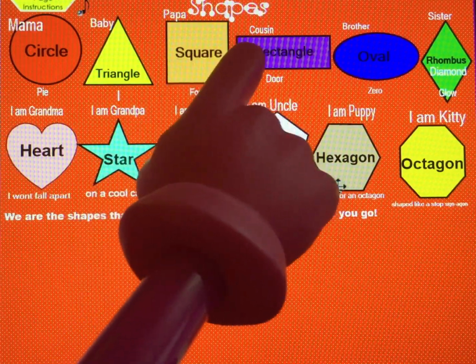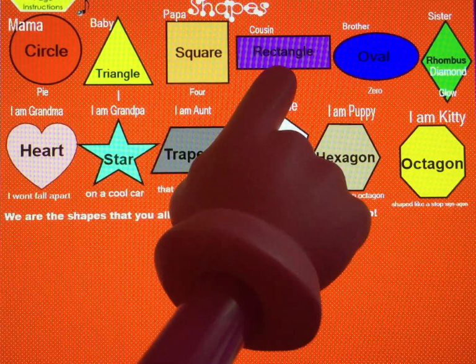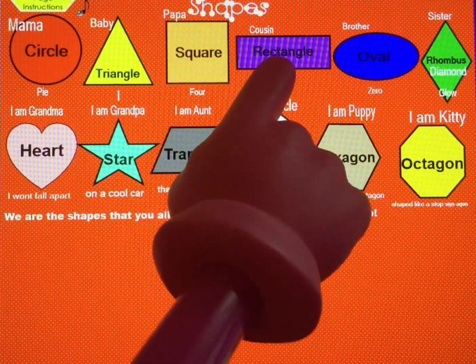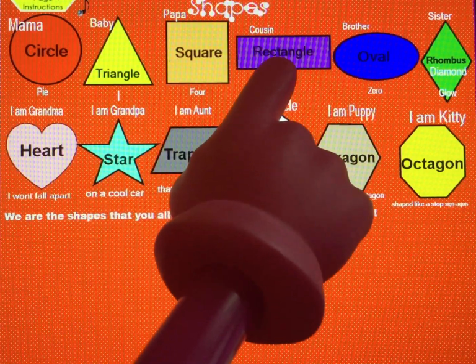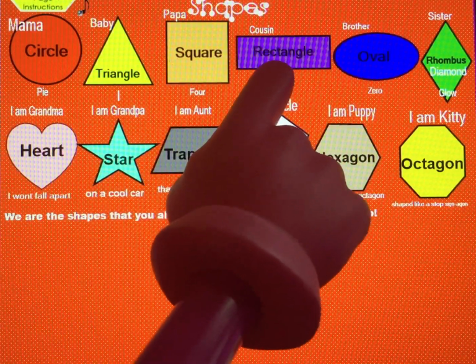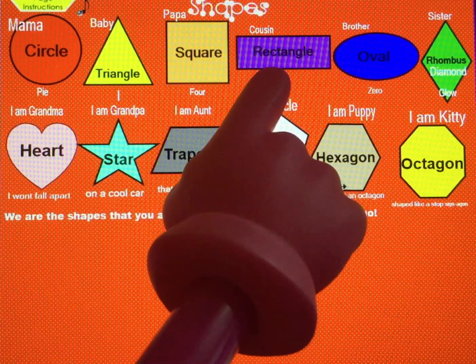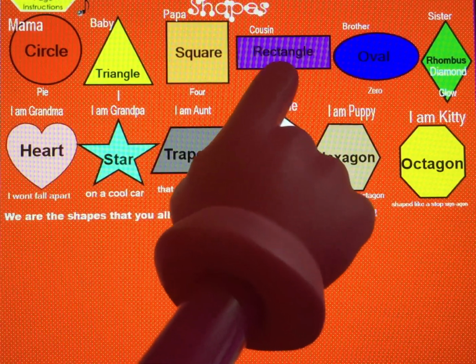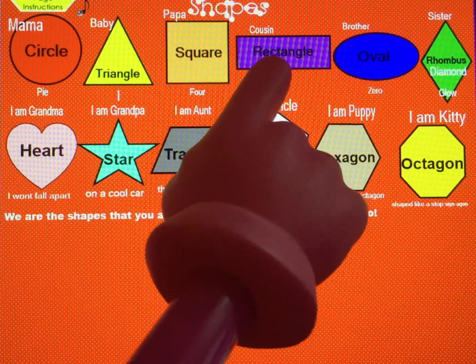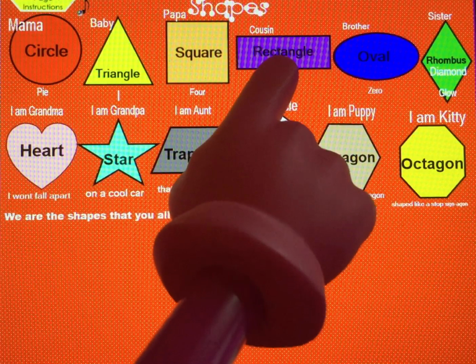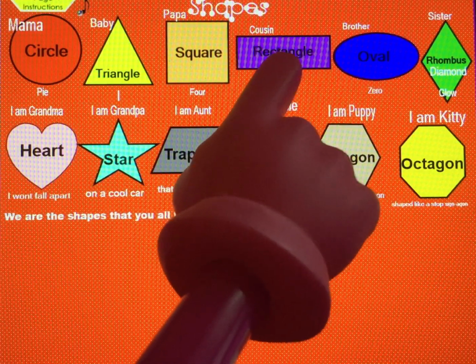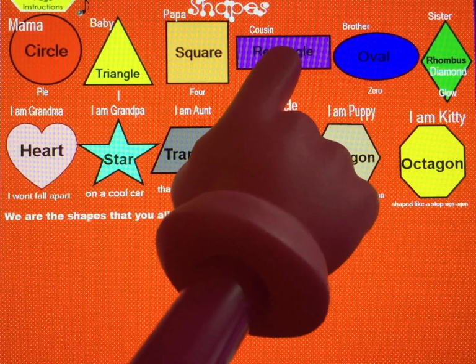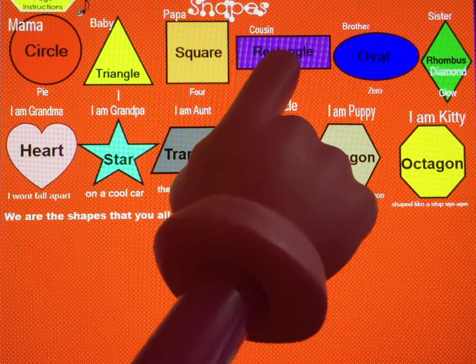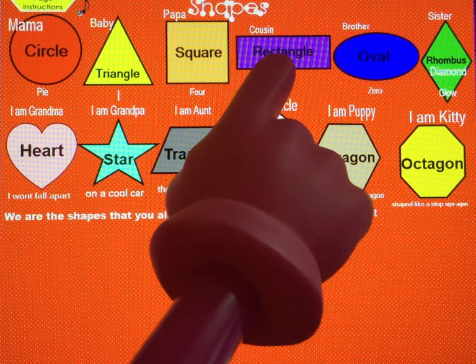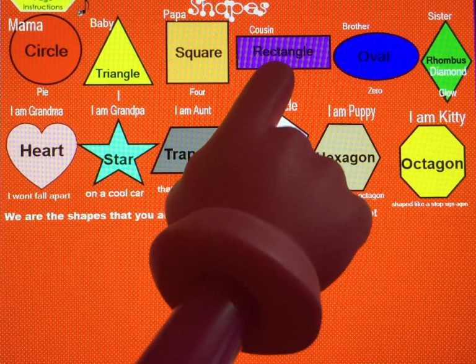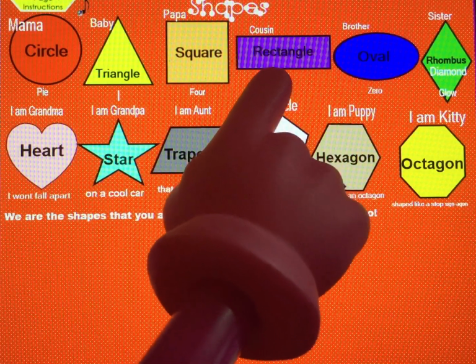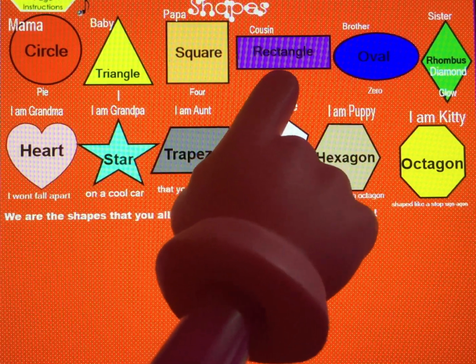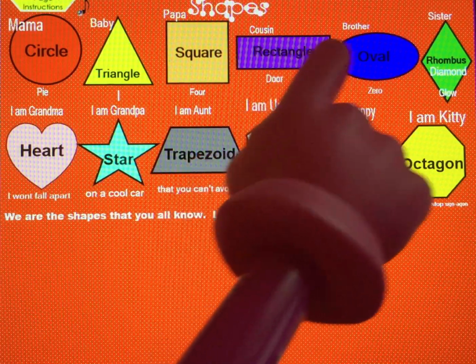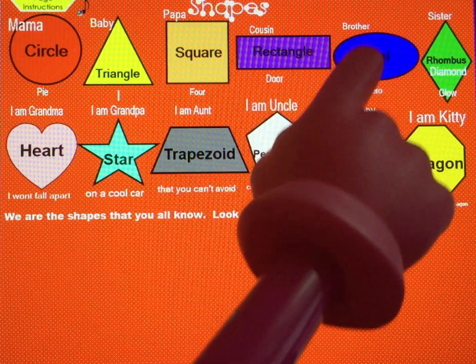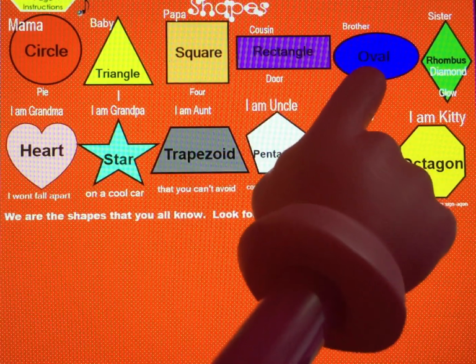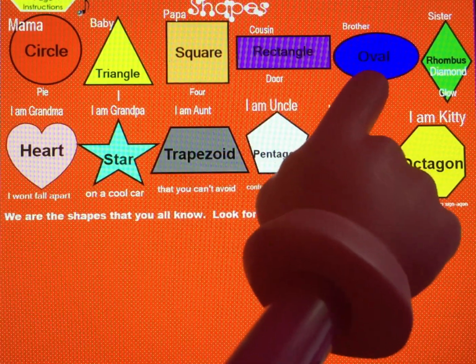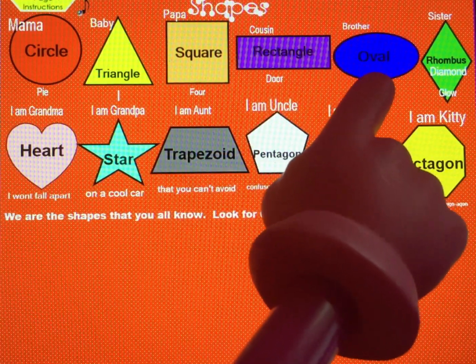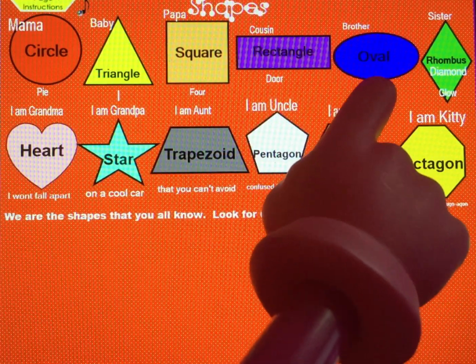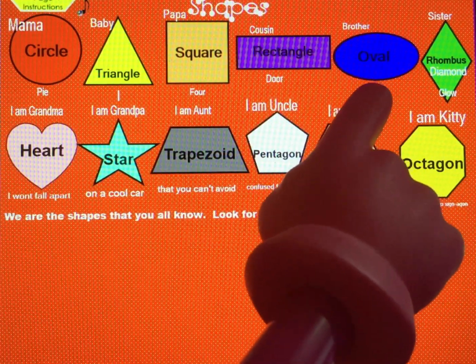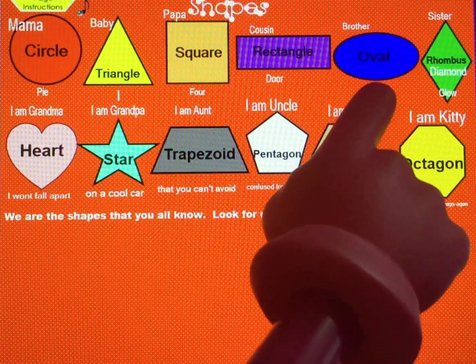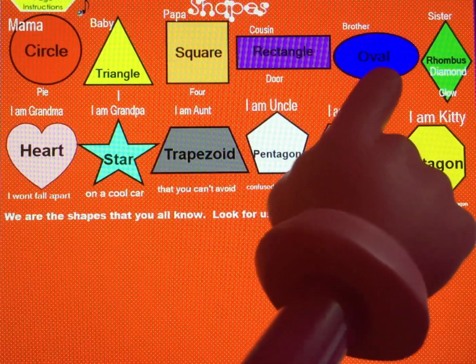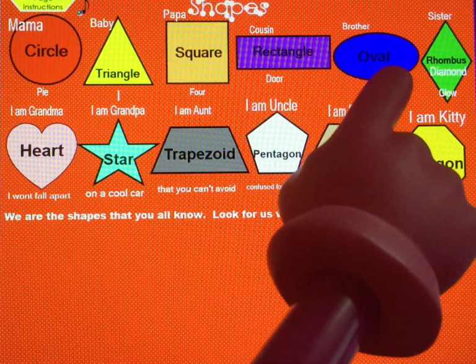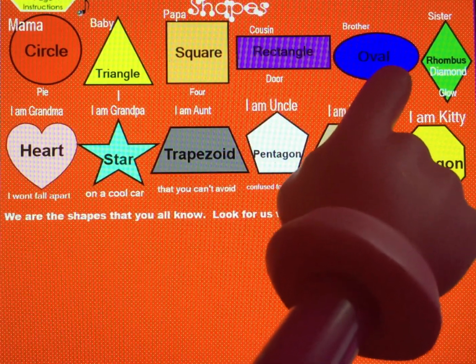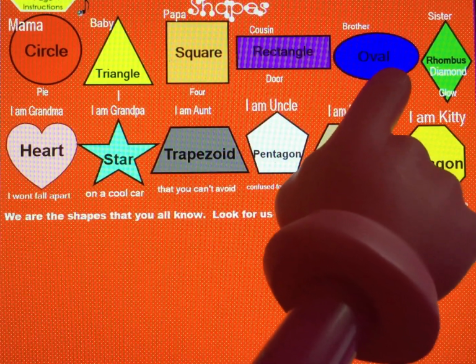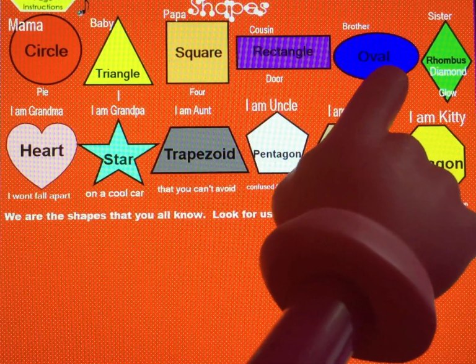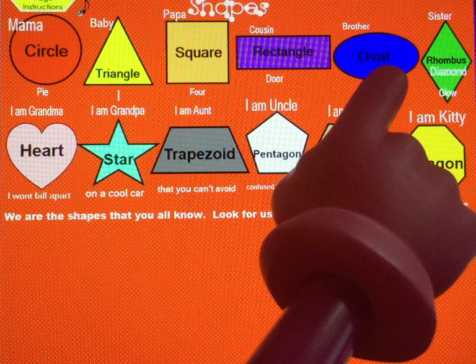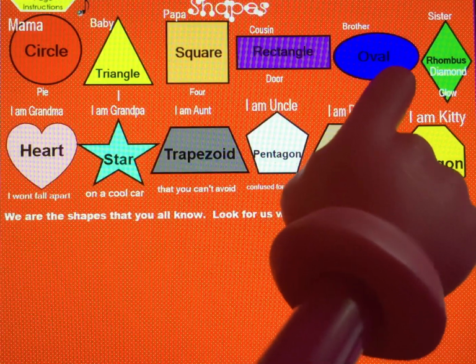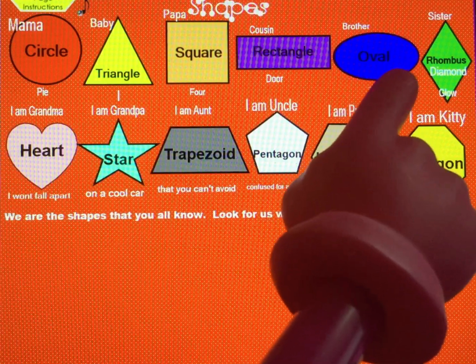What shape is this? Rectangle, good job — show me. What shape is this? Oval, that's right — show me.